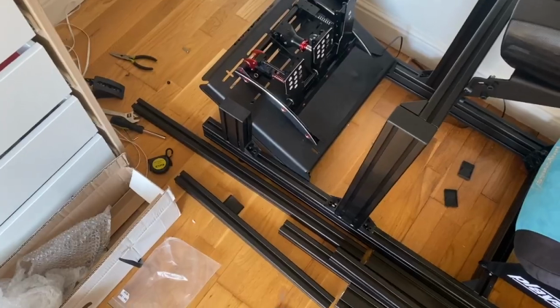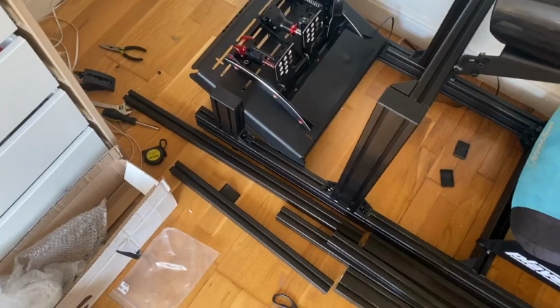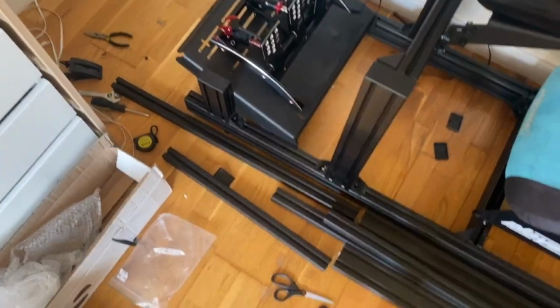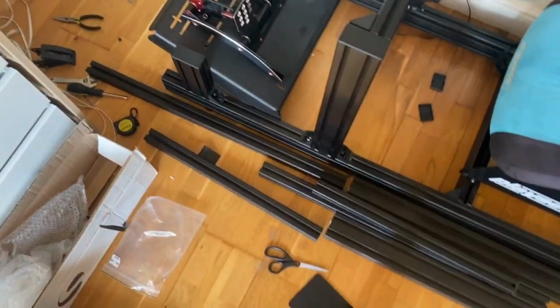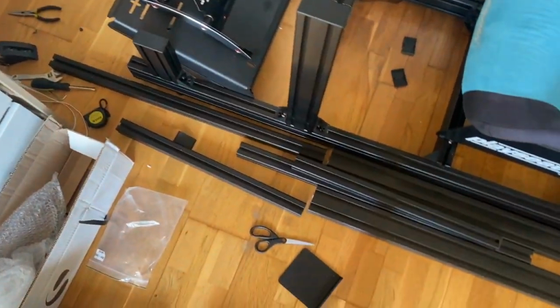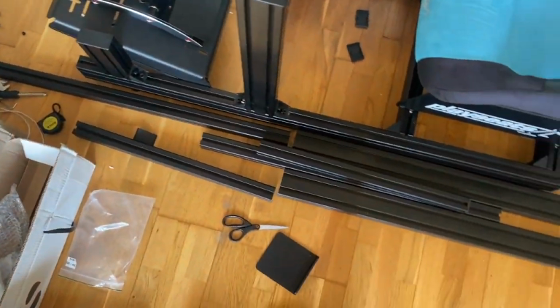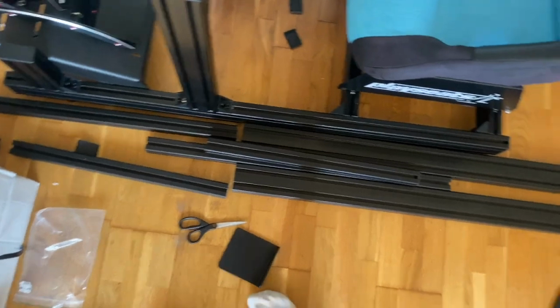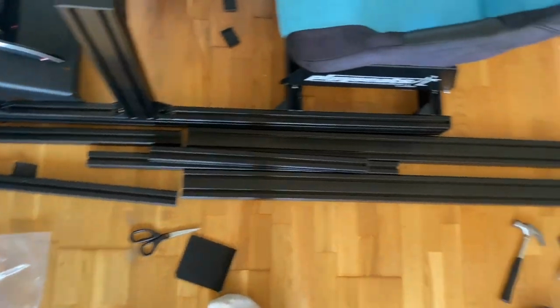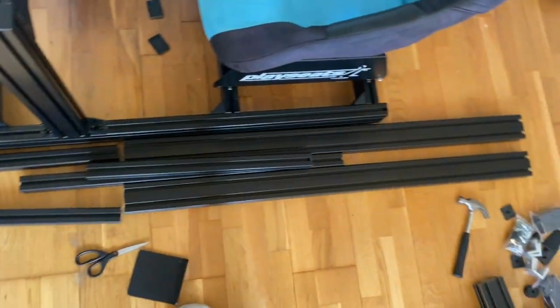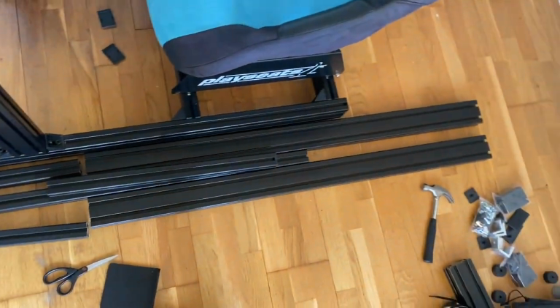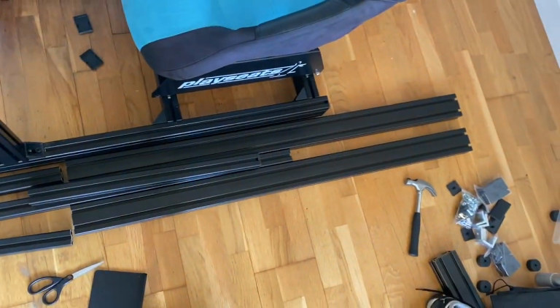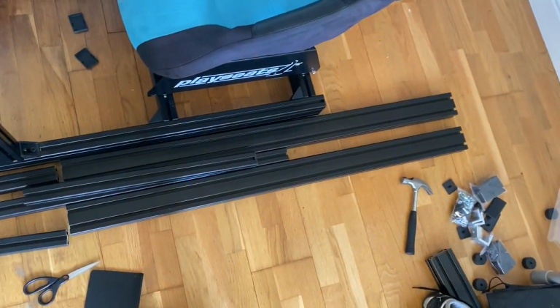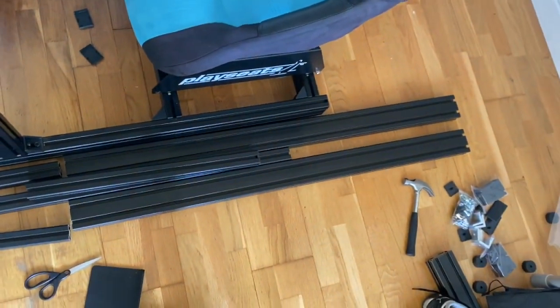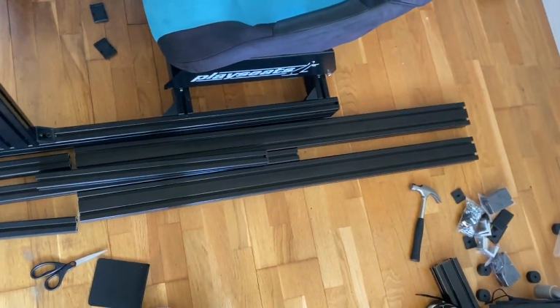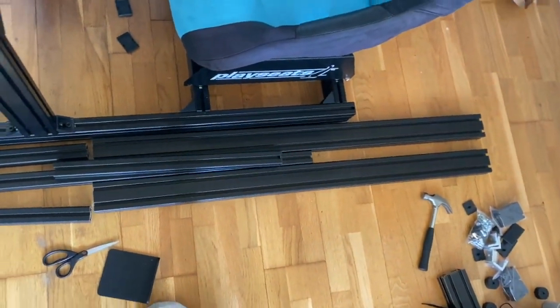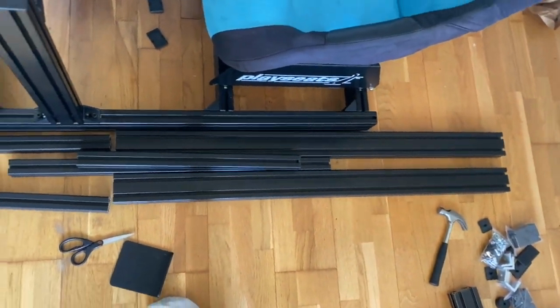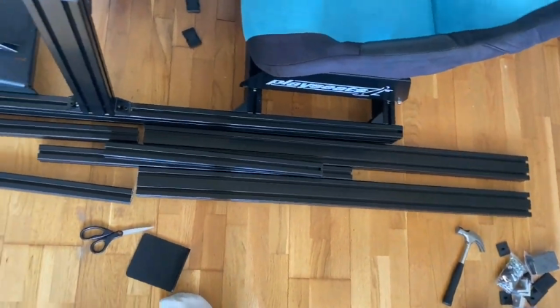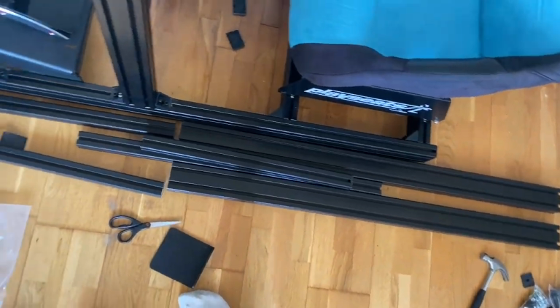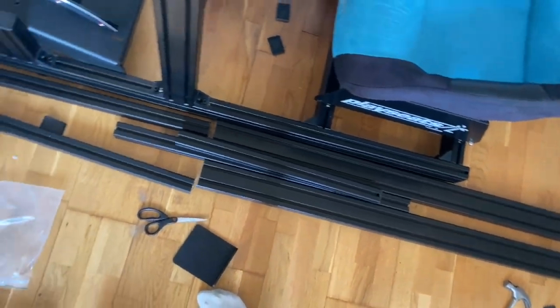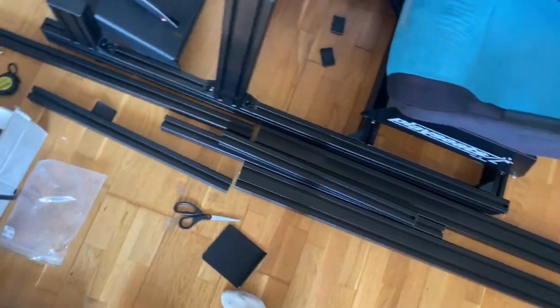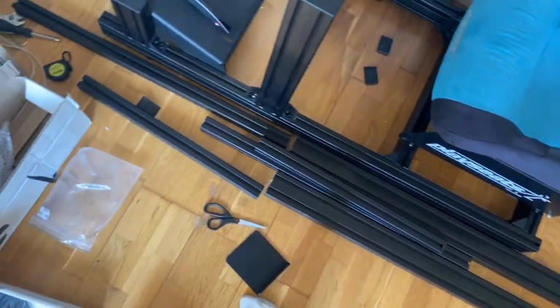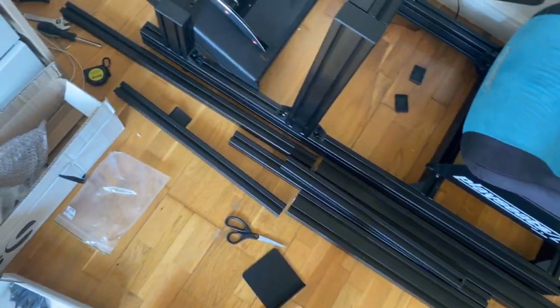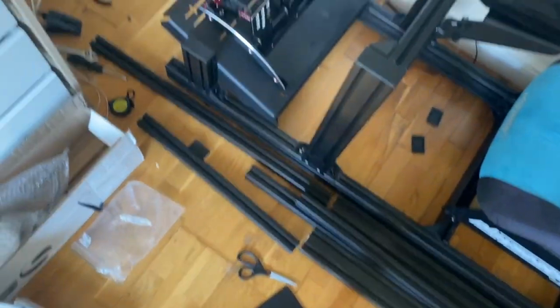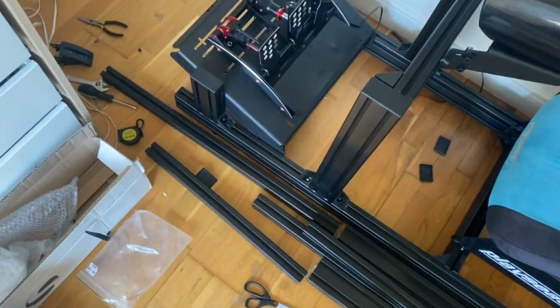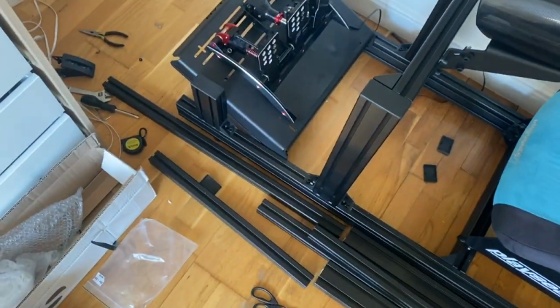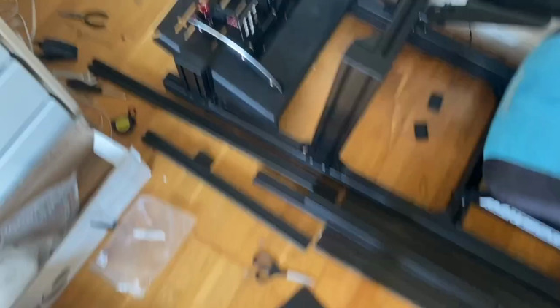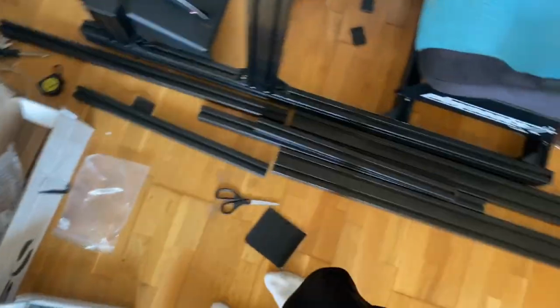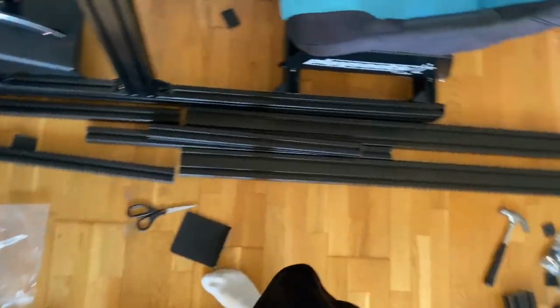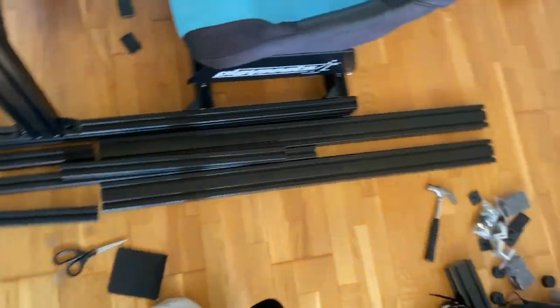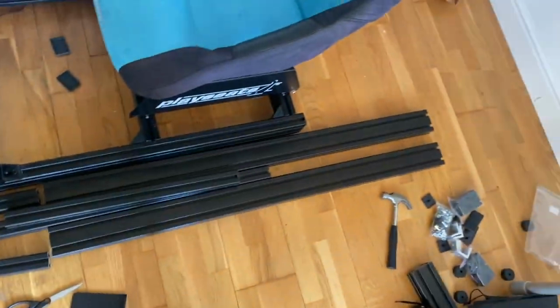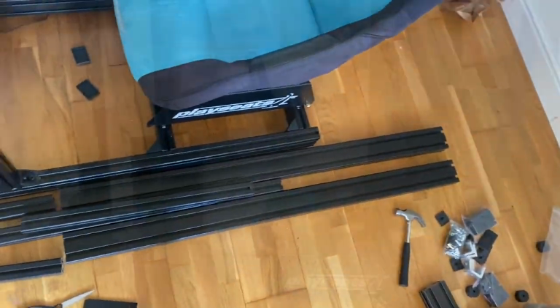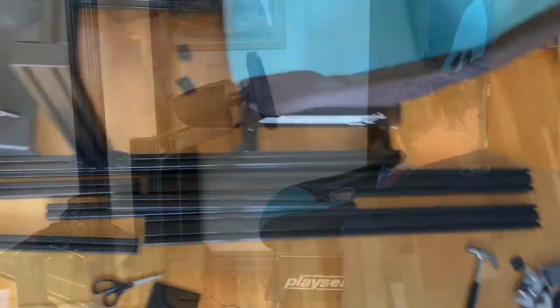Next up, we need to put together the monitor stand and then get the monitor attached to it.